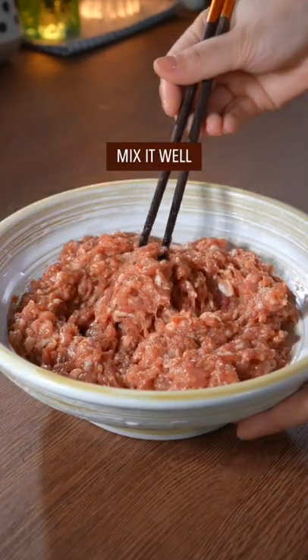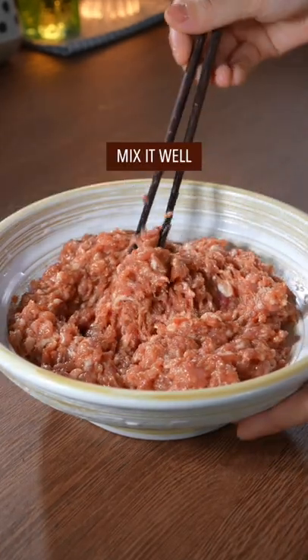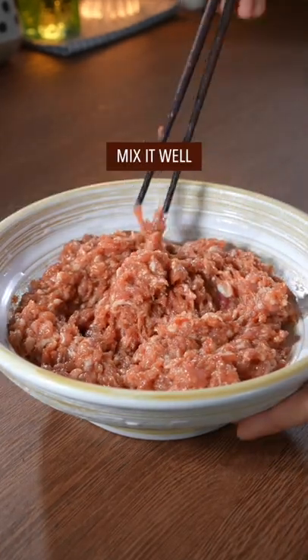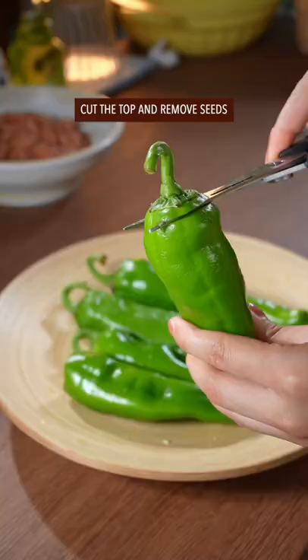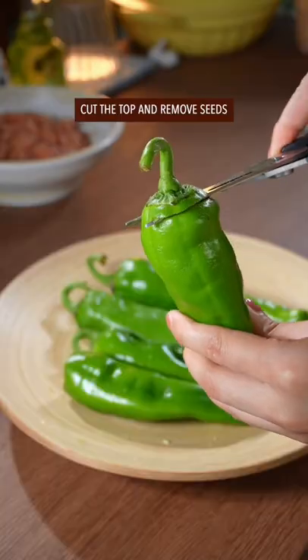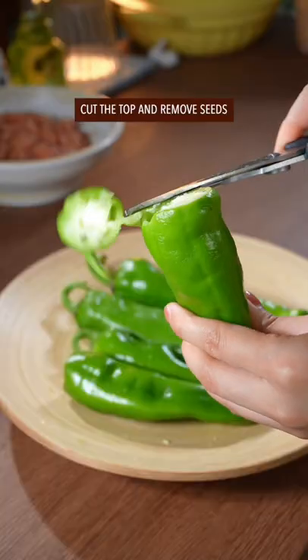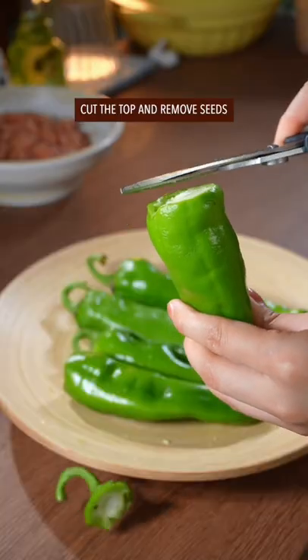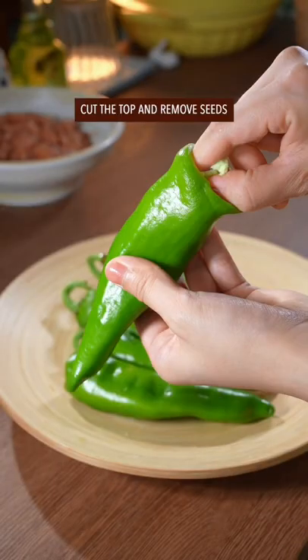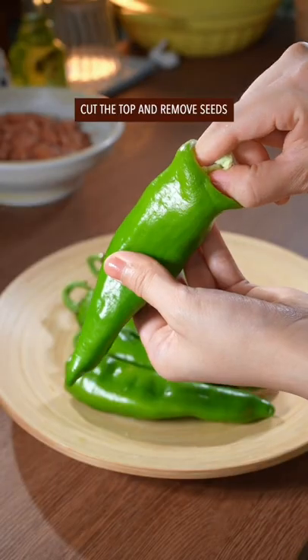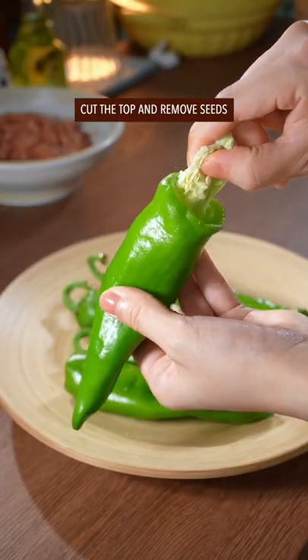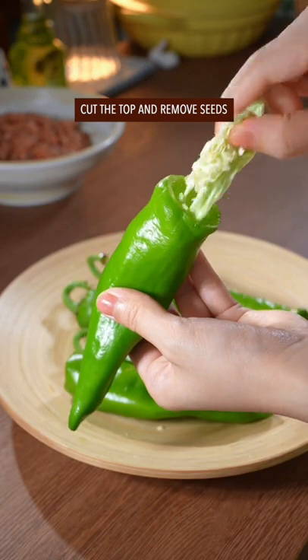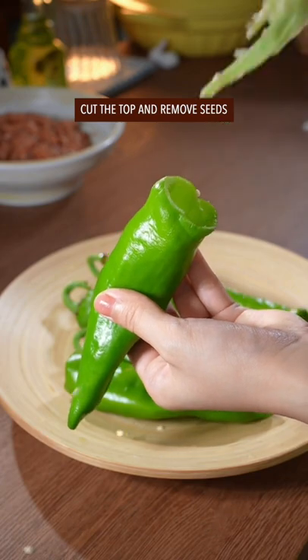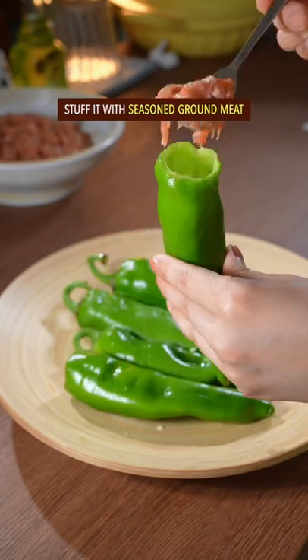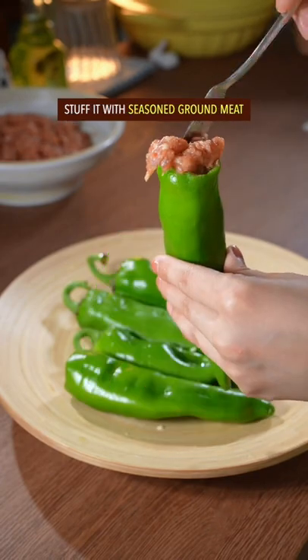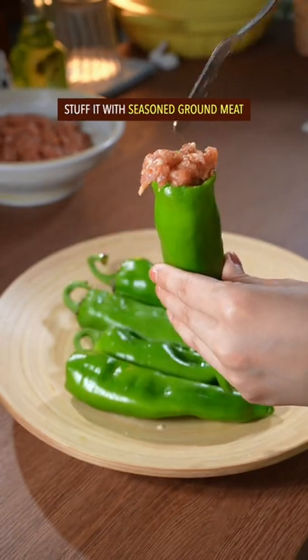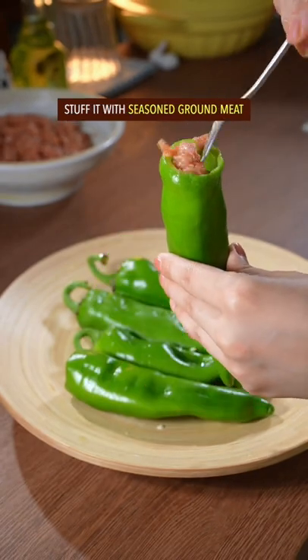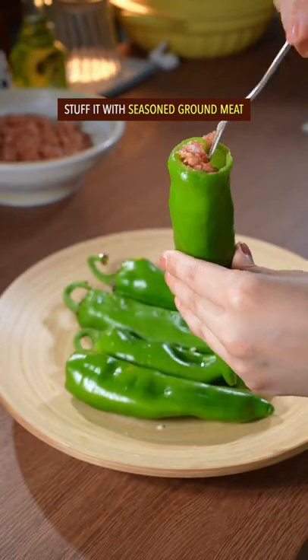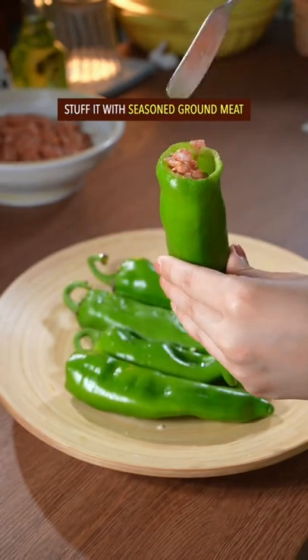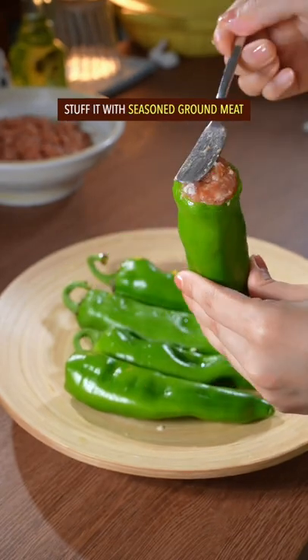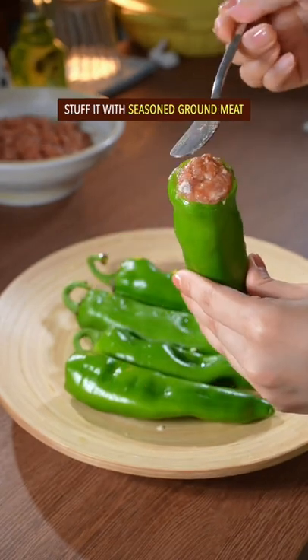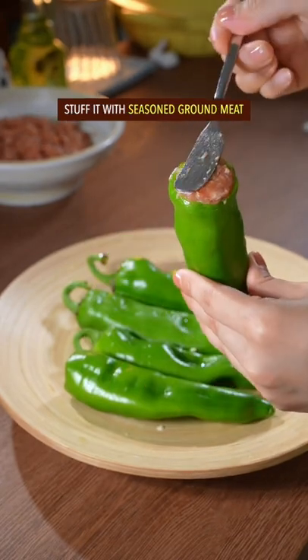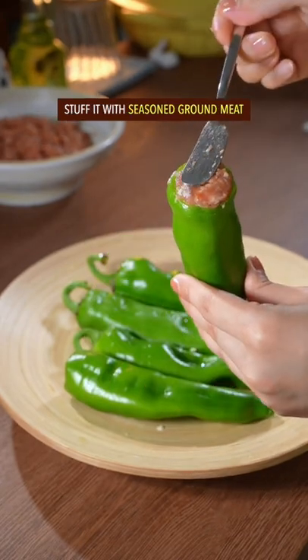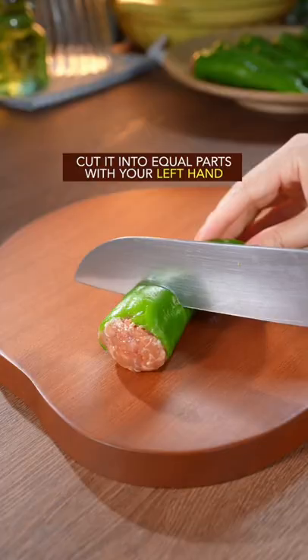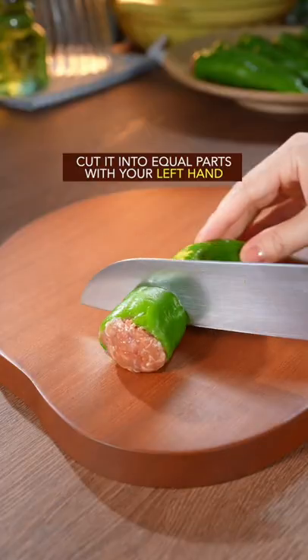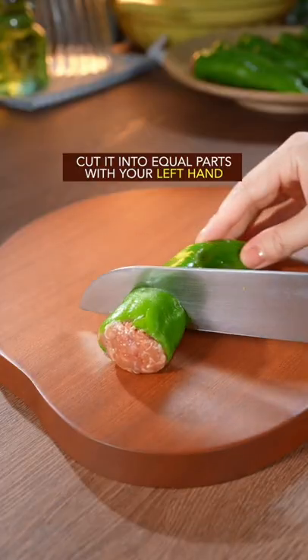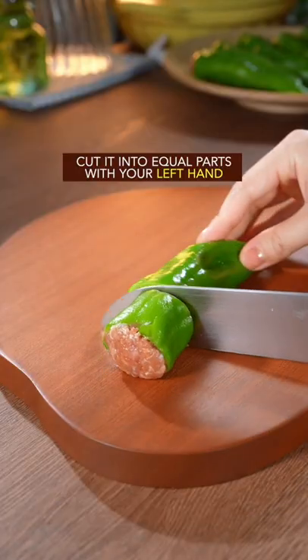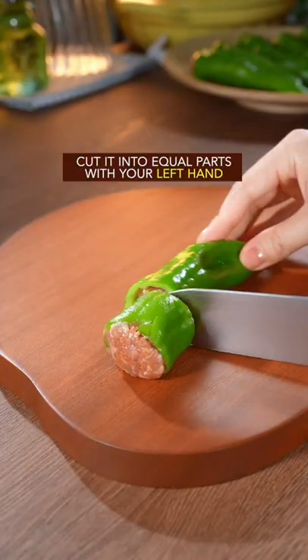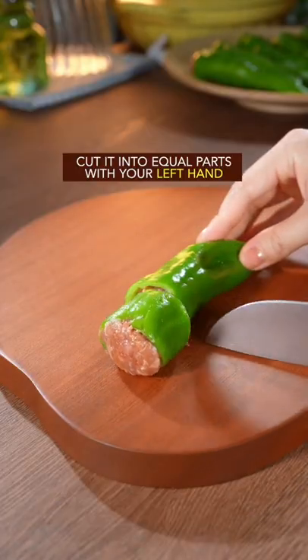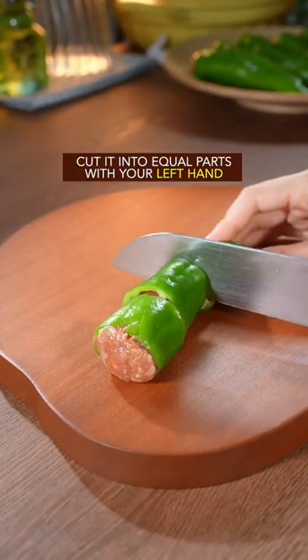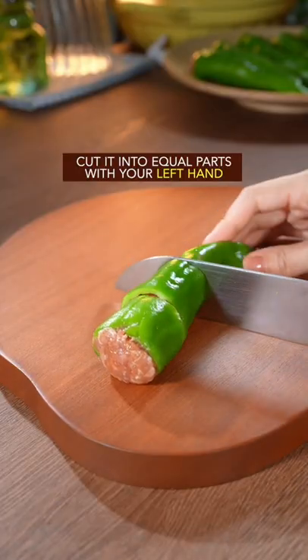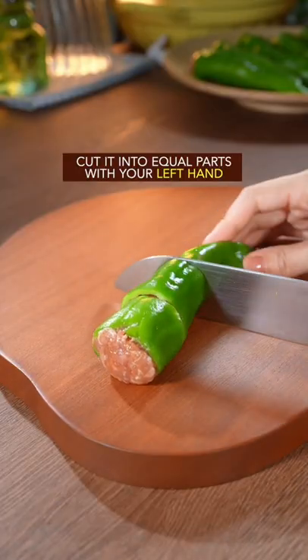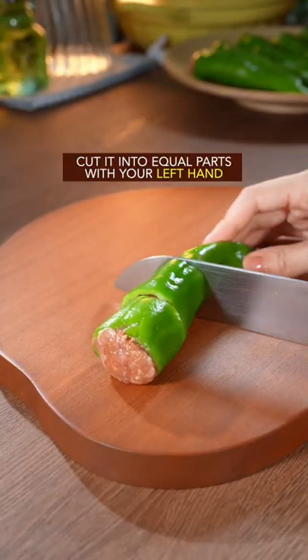Cut the top and remove the seeds. Stuff it with seasoned ground meat. Cut it into equal parts with the left hand.